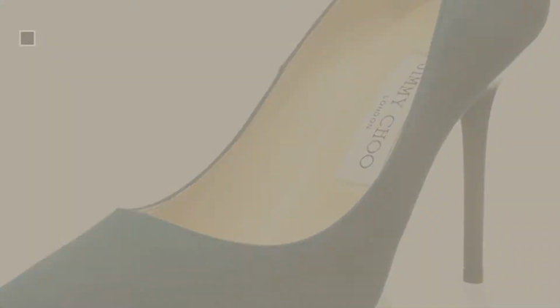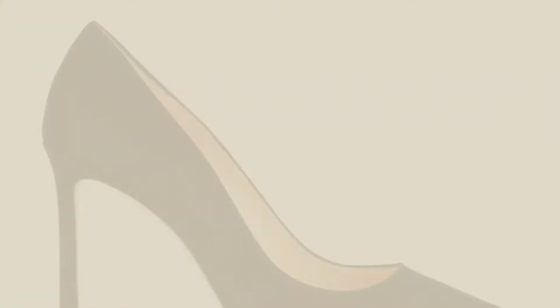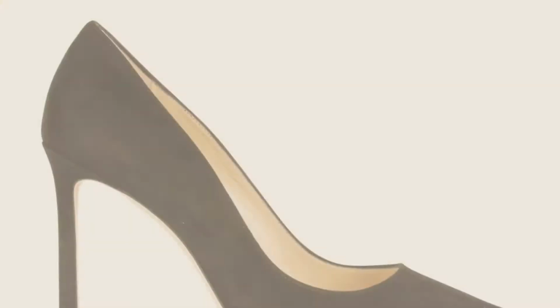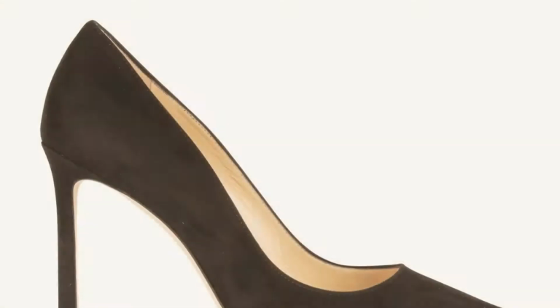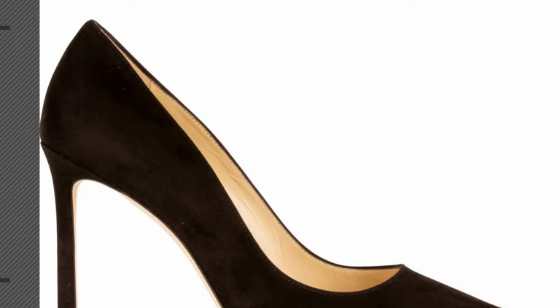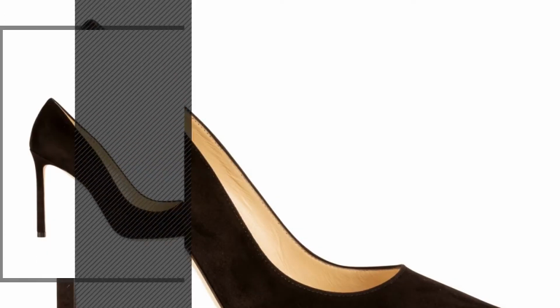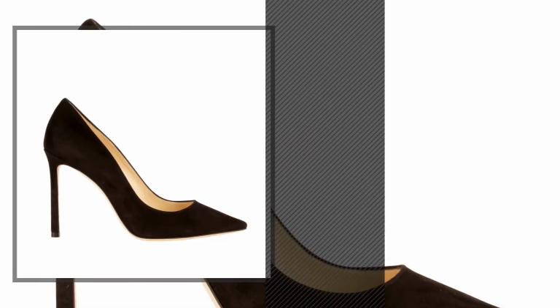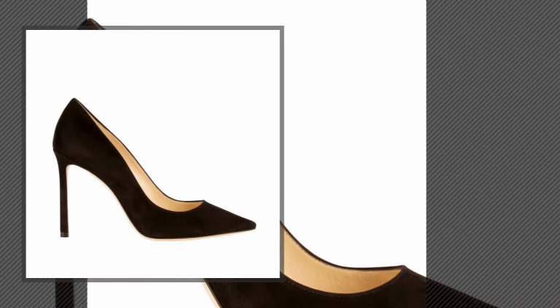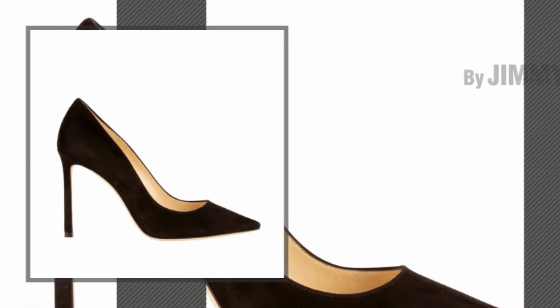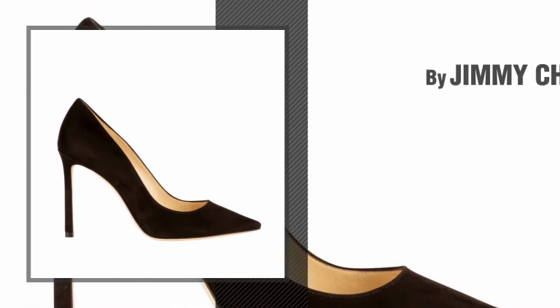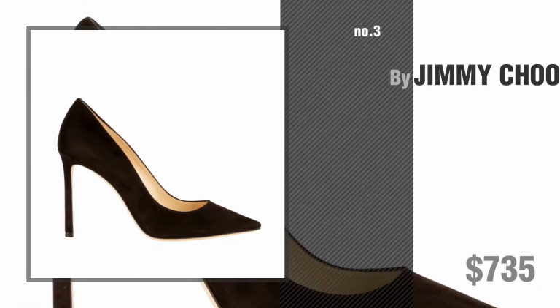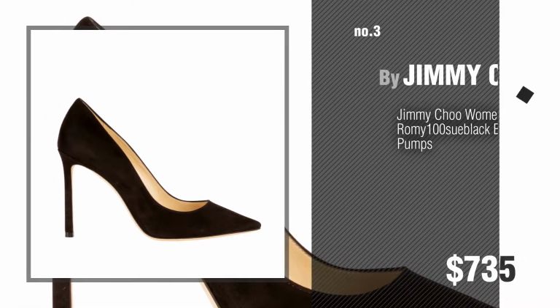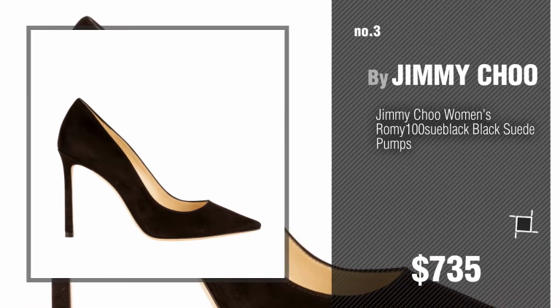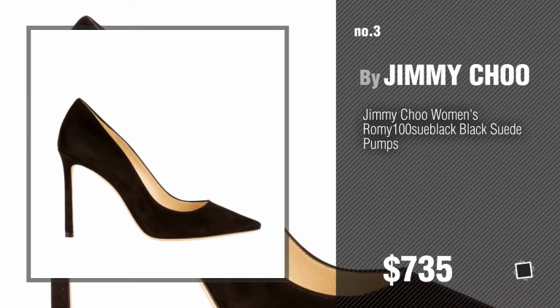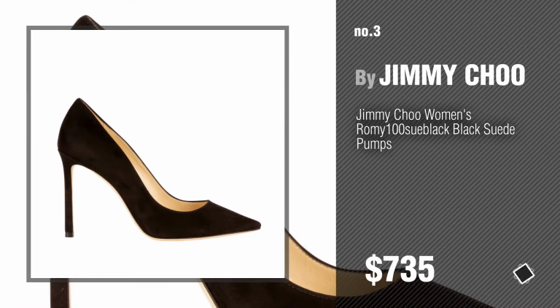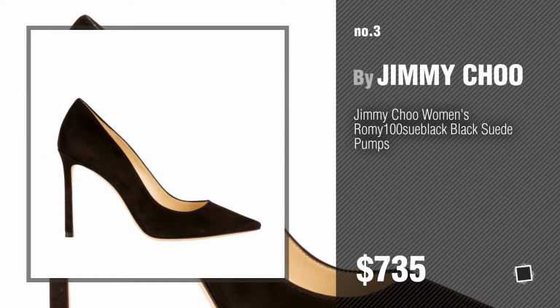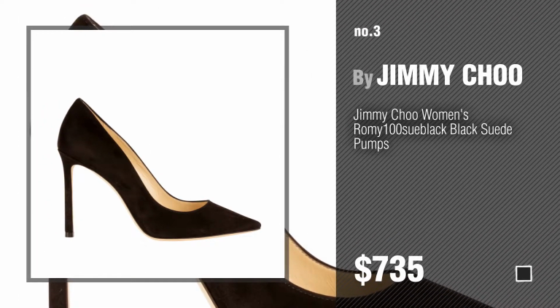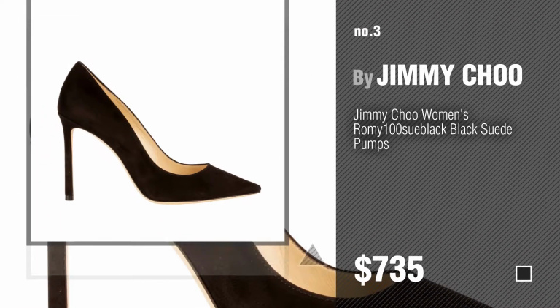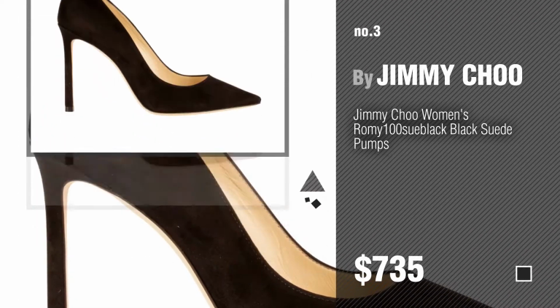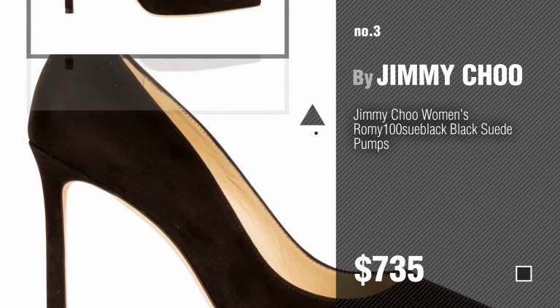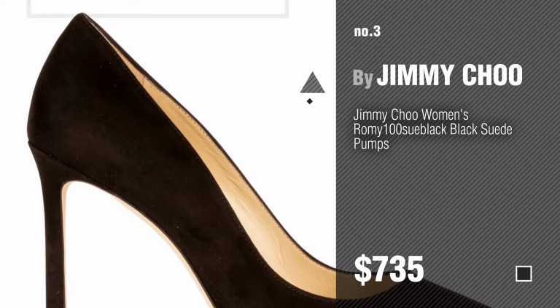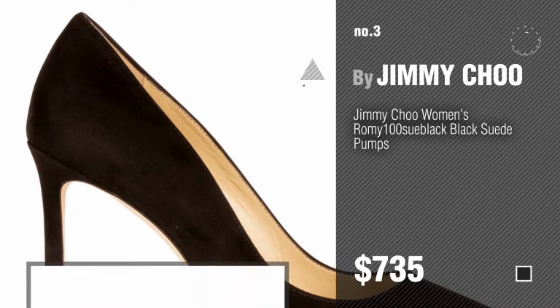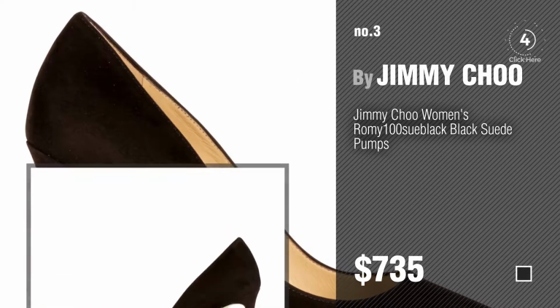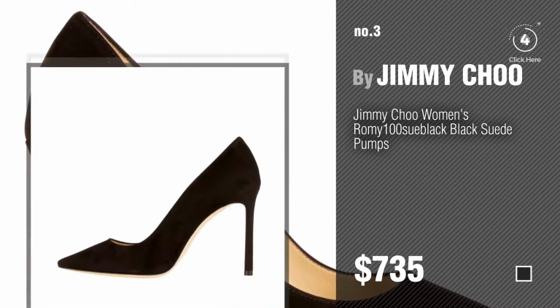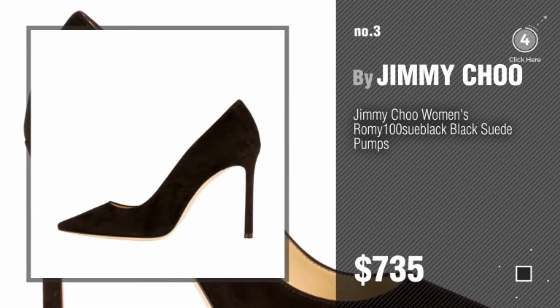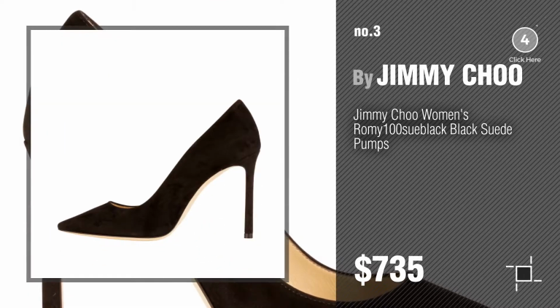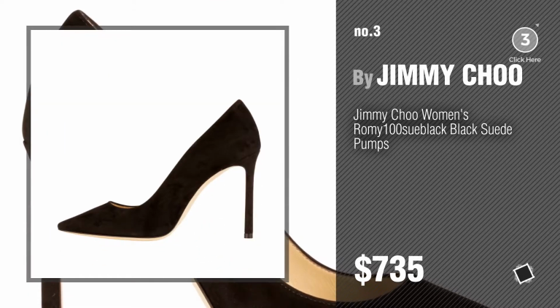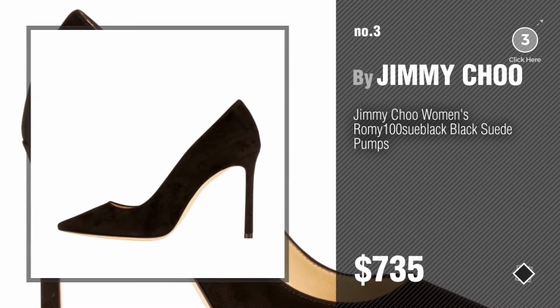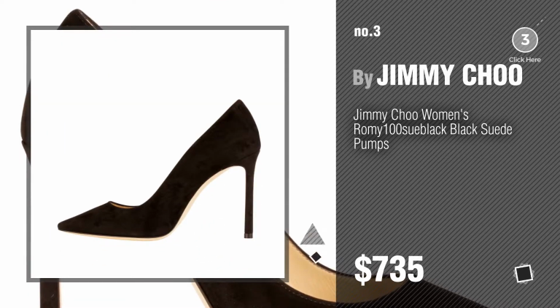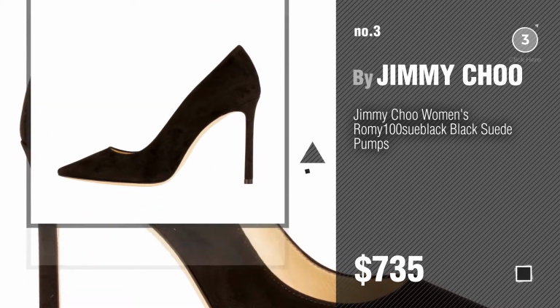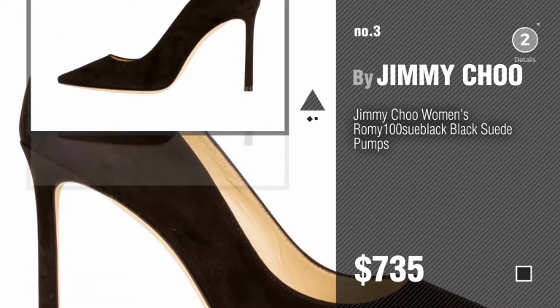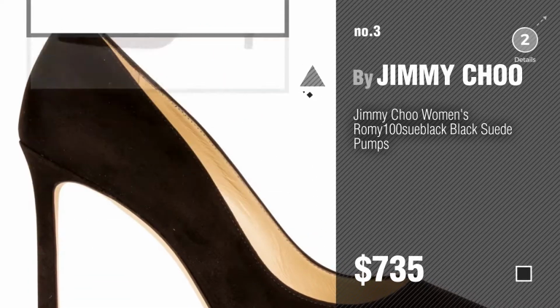Number 3. For more info about these great pump and heels shoes, just click the circle.